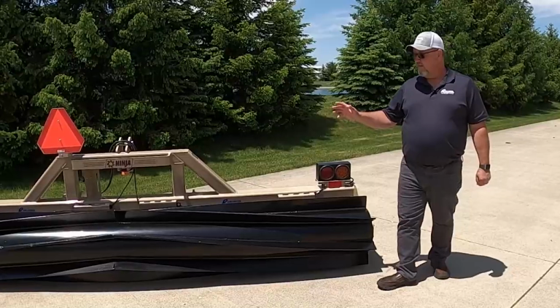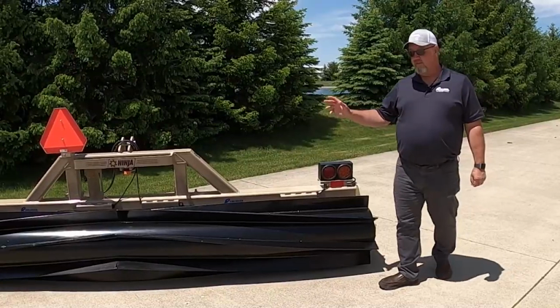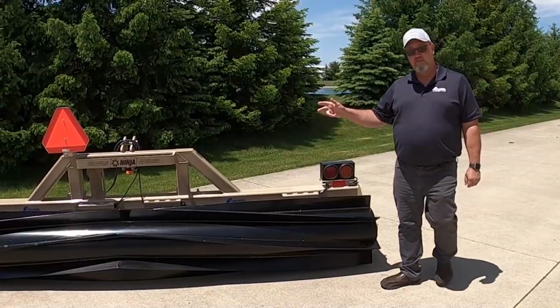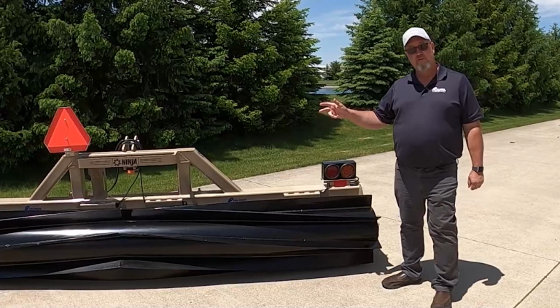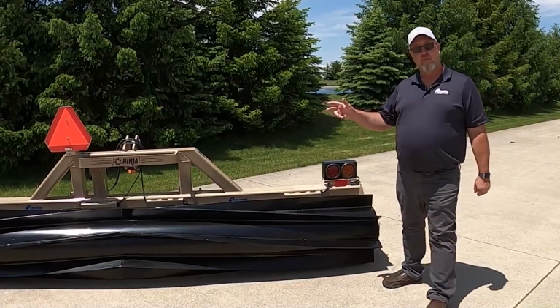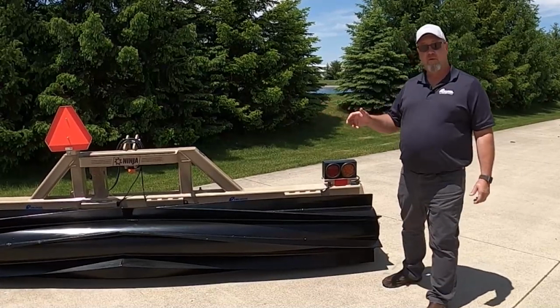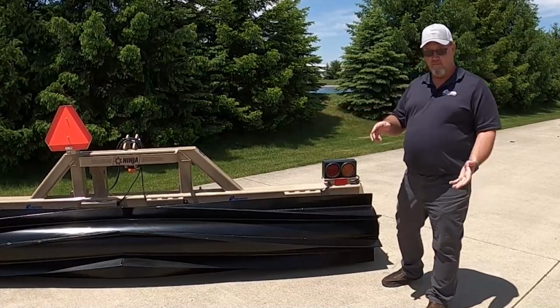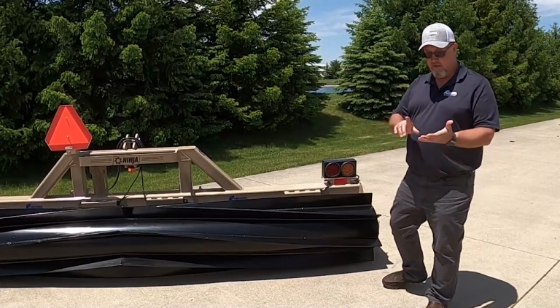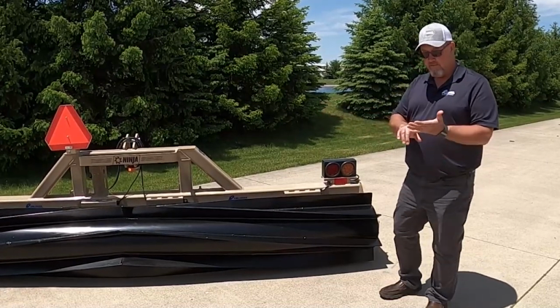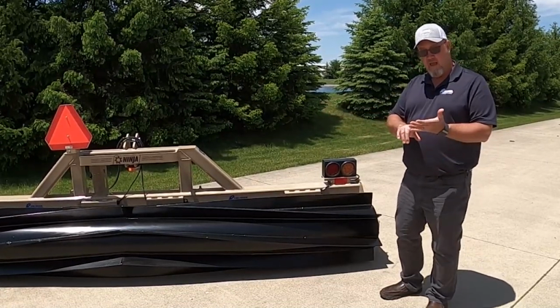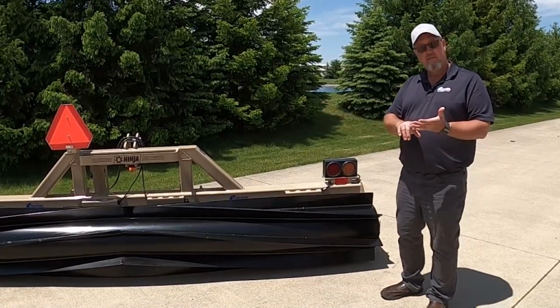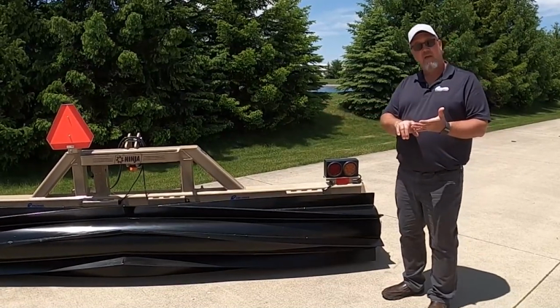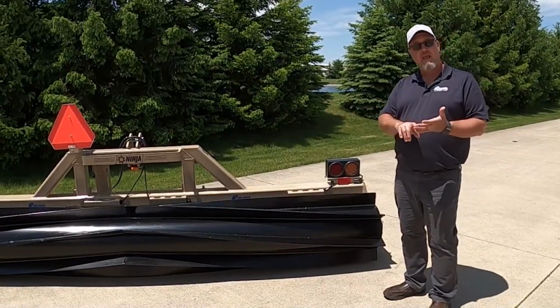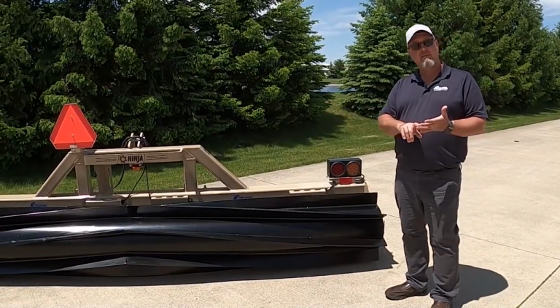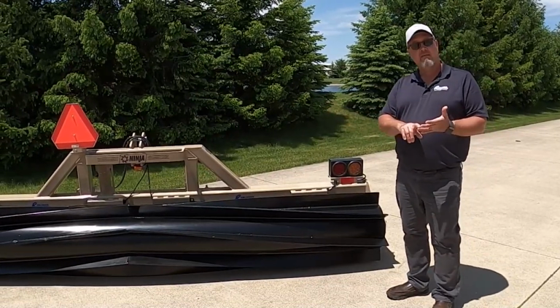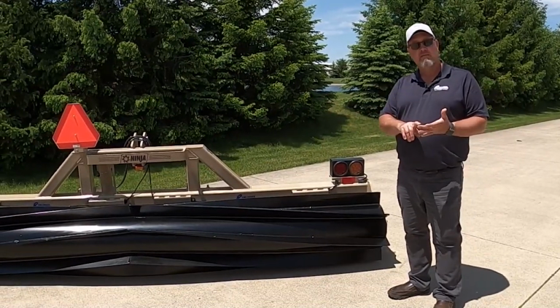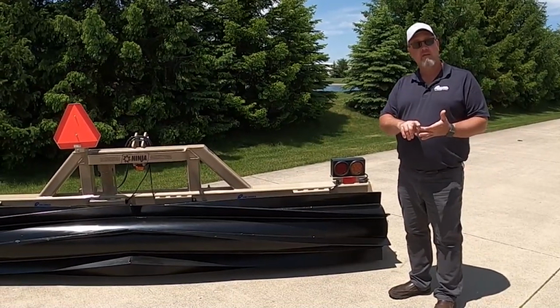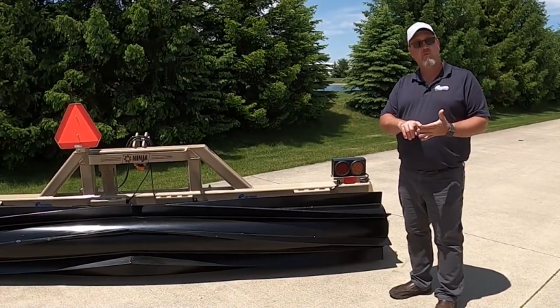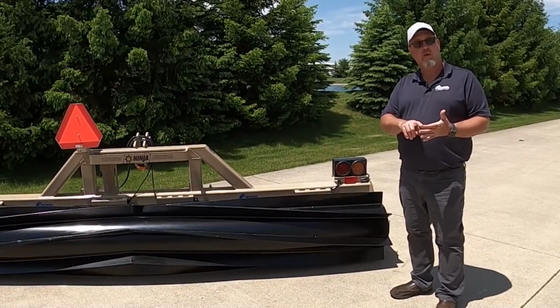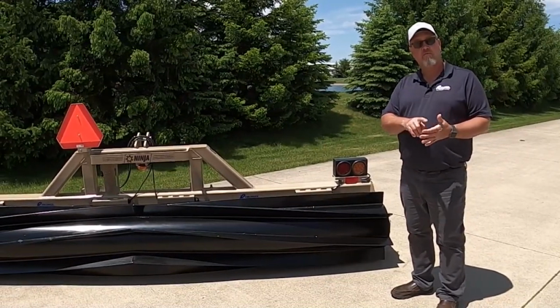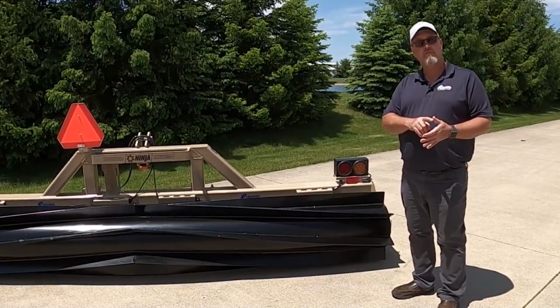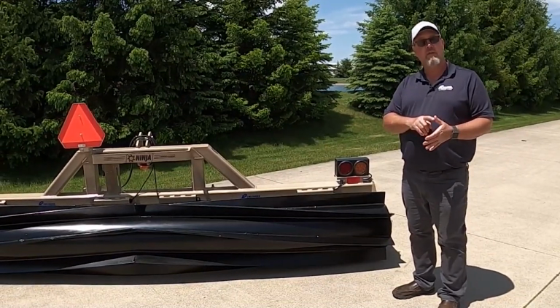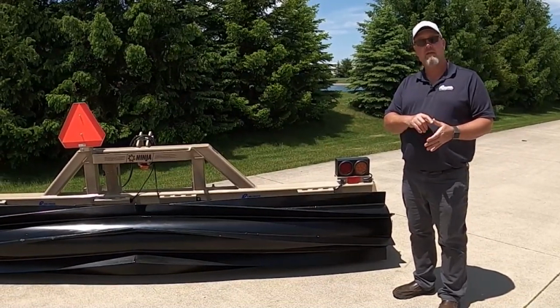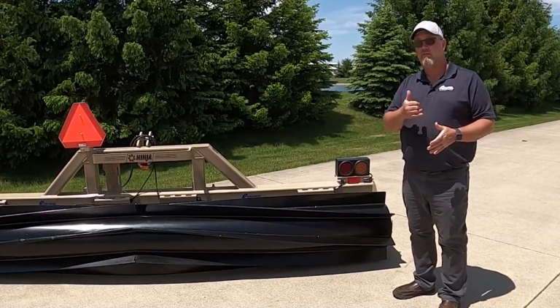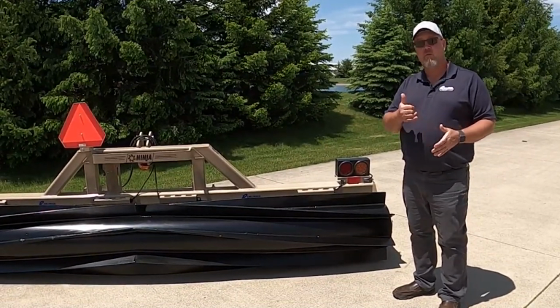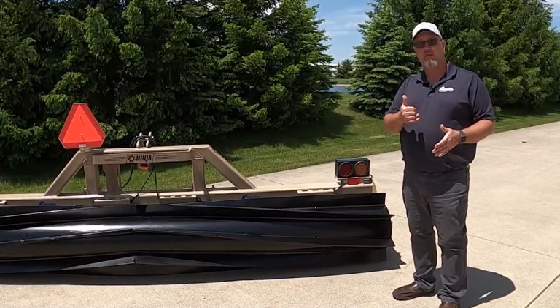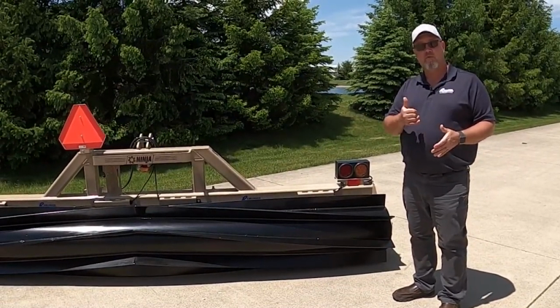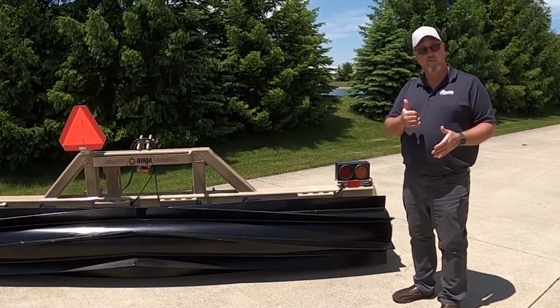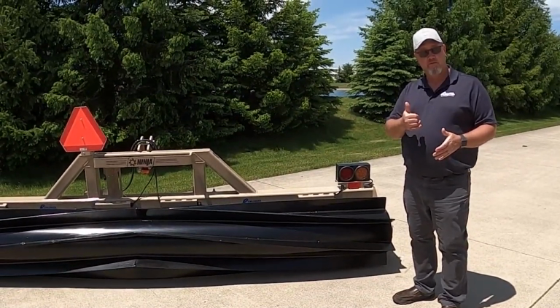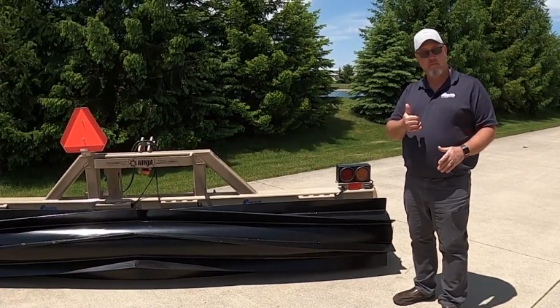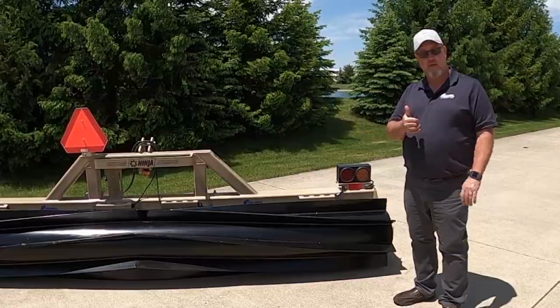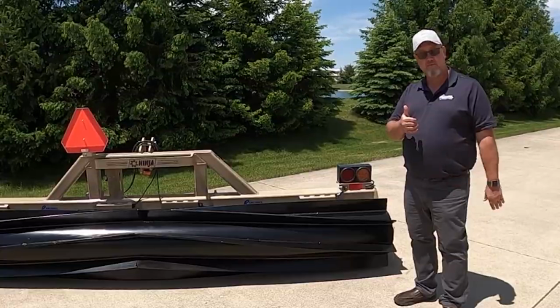This Ninja Krimper comes in 5, 8, 10, 12, 15, and 20 foot rigid models.